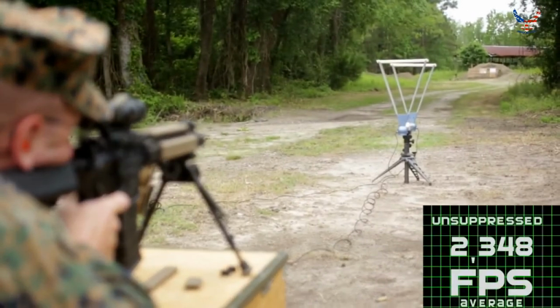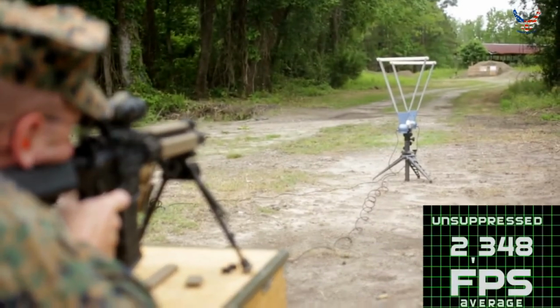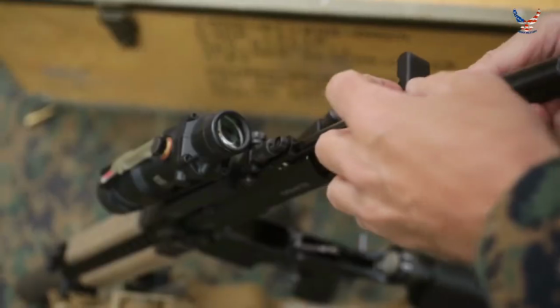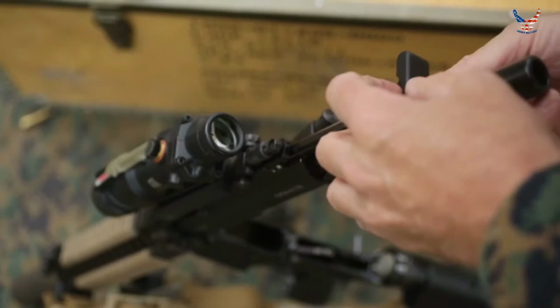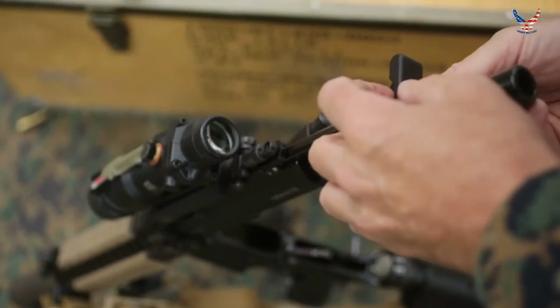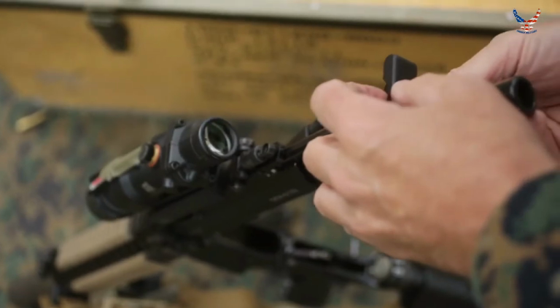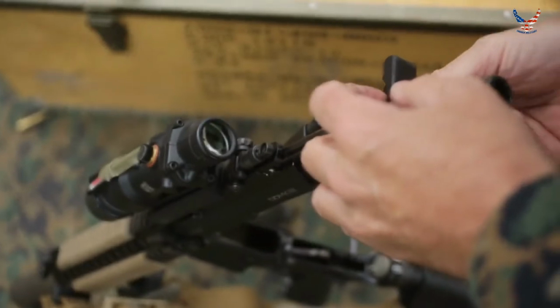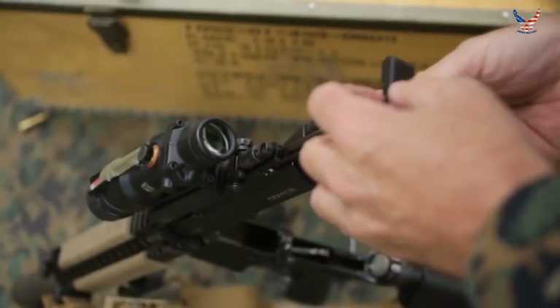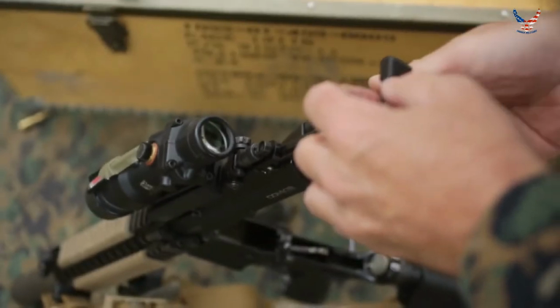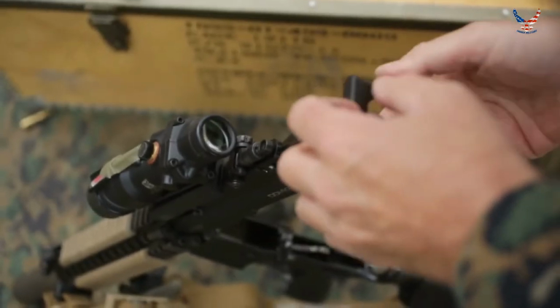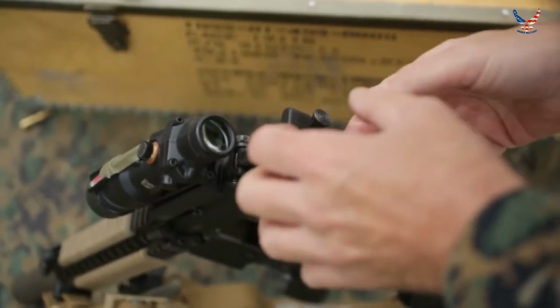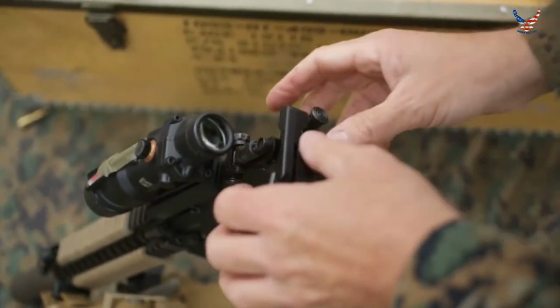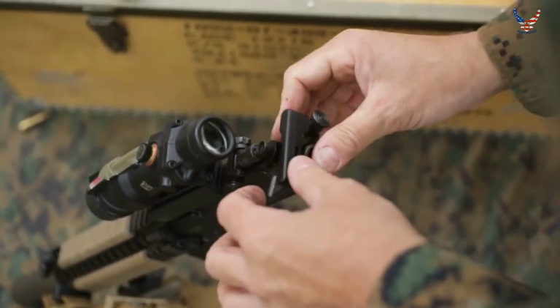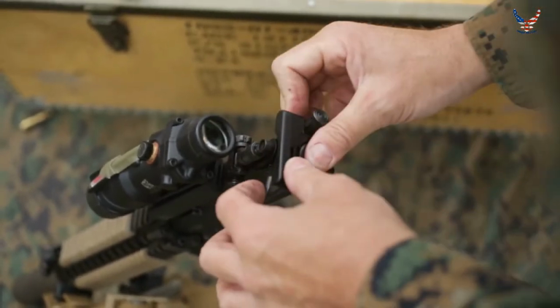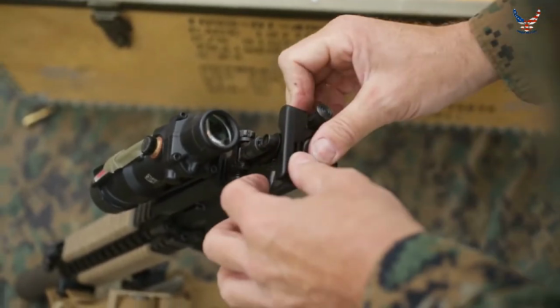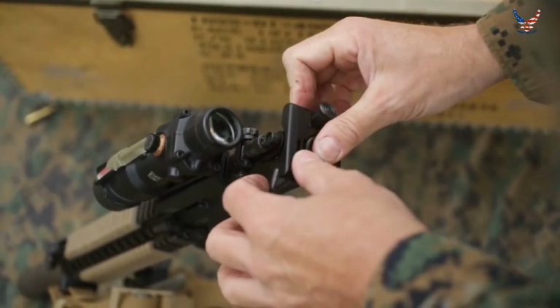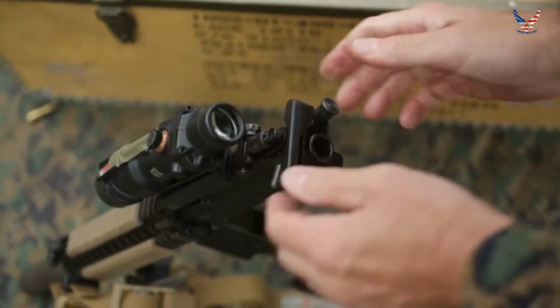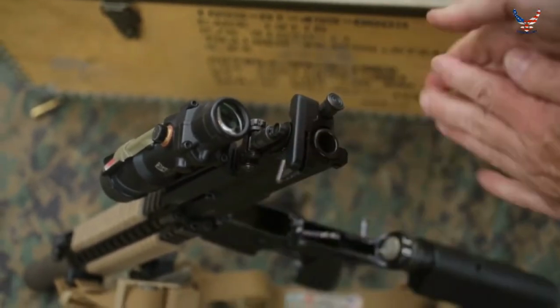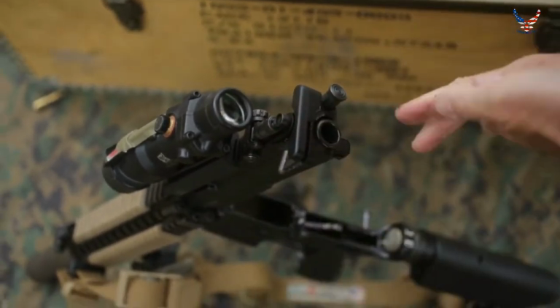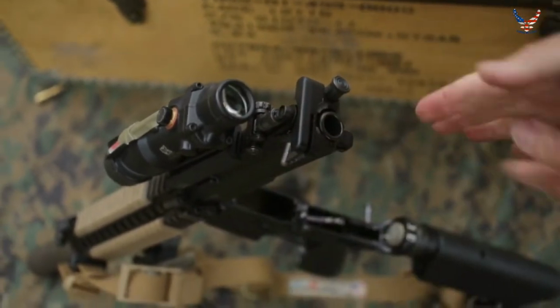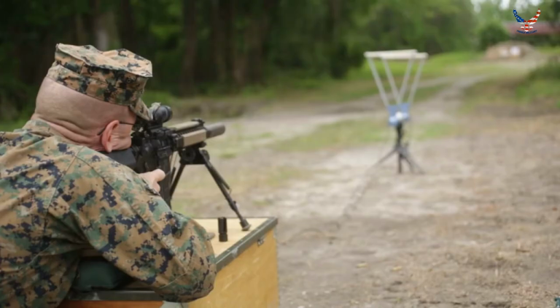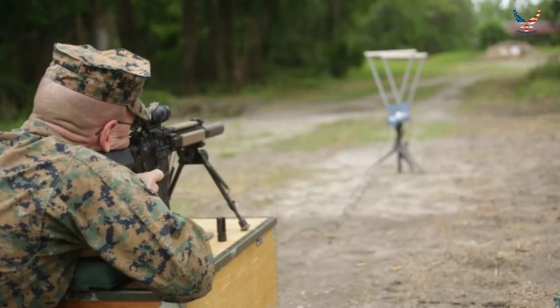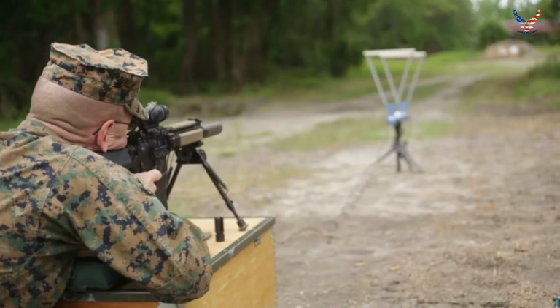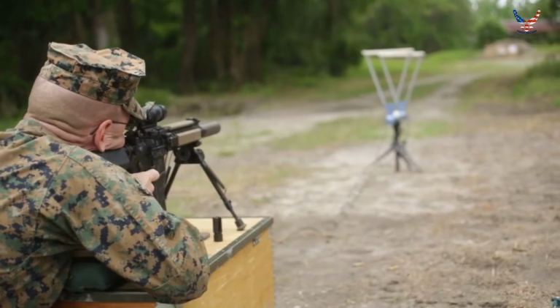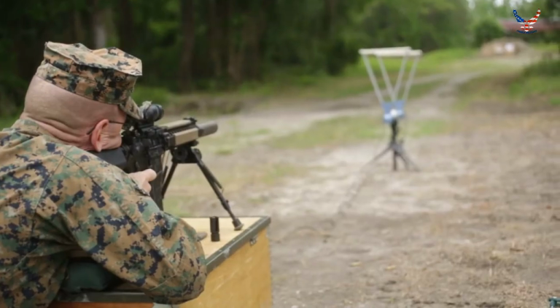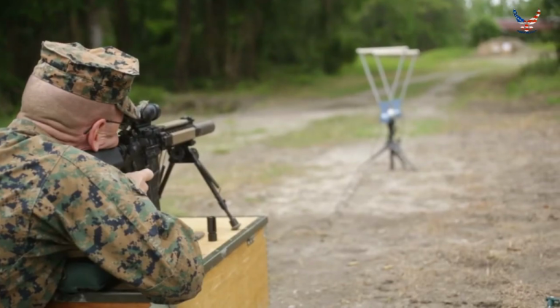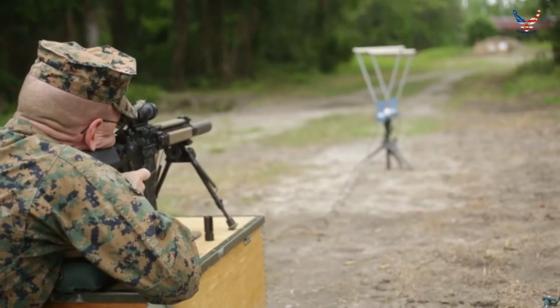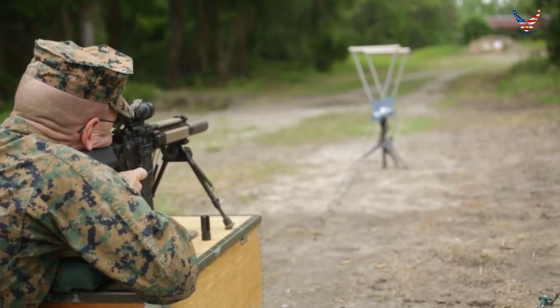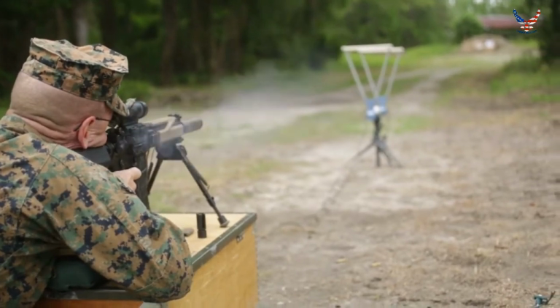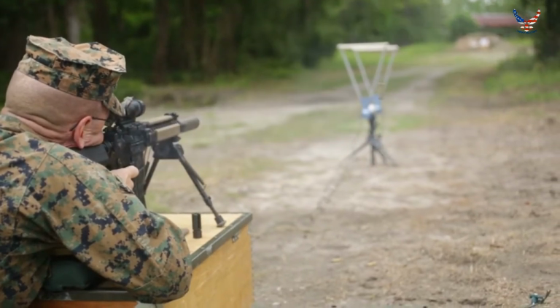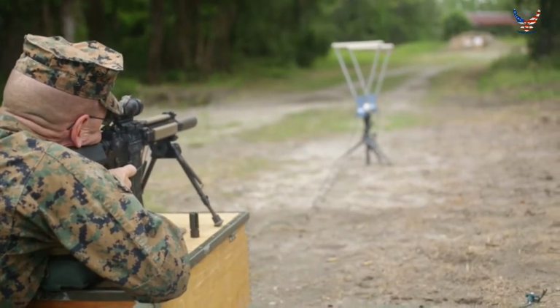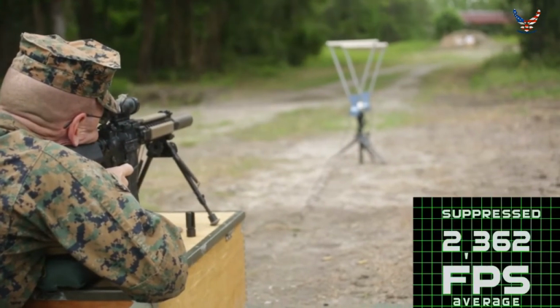Now we're going to fire the same weapon, same barrel length, same ammunition — with a suppressor.